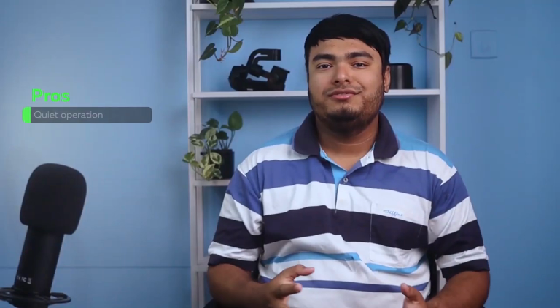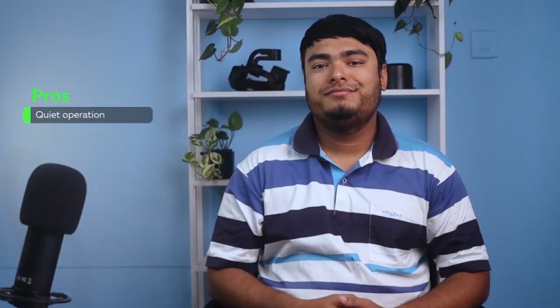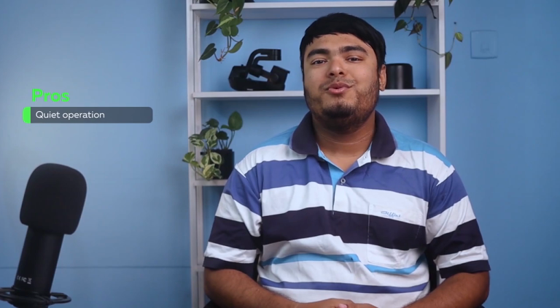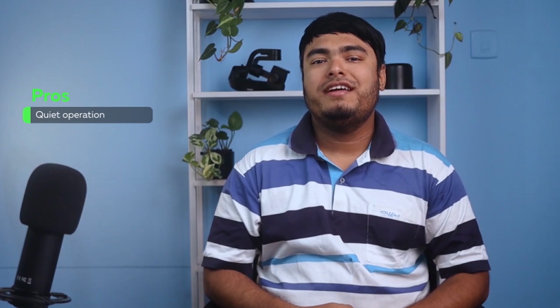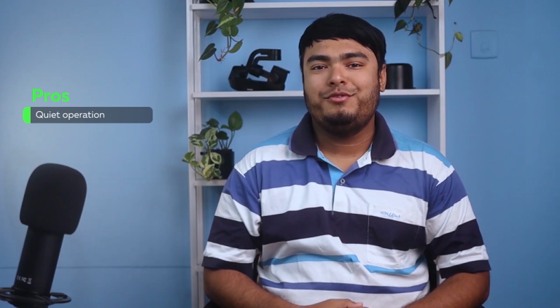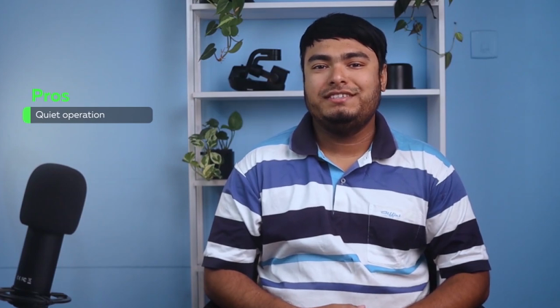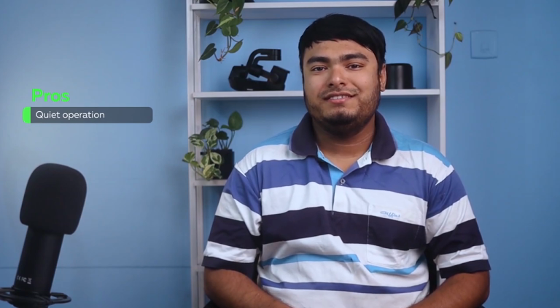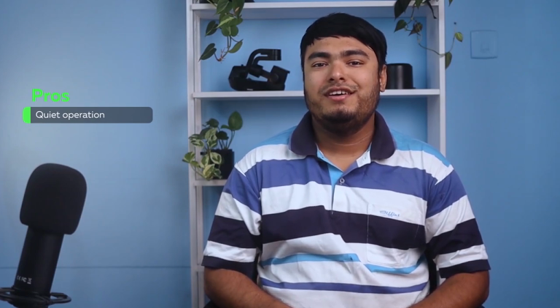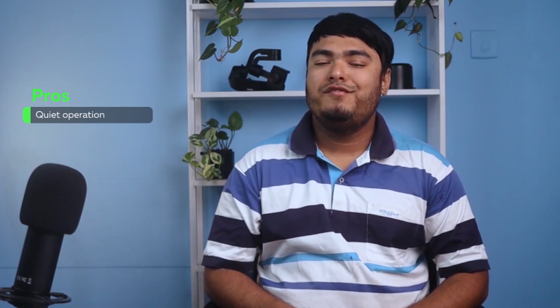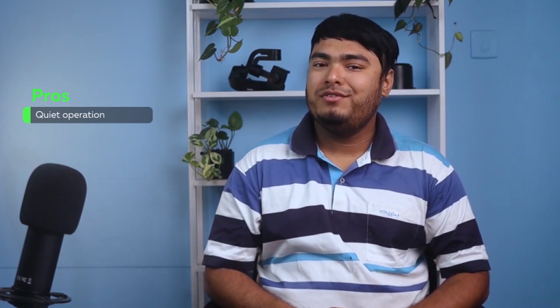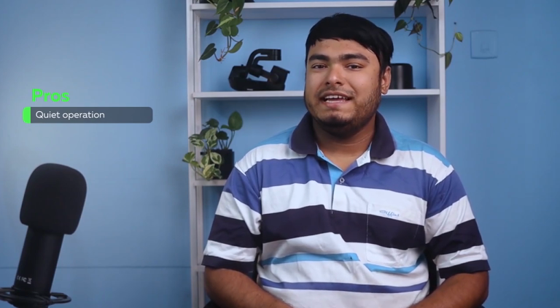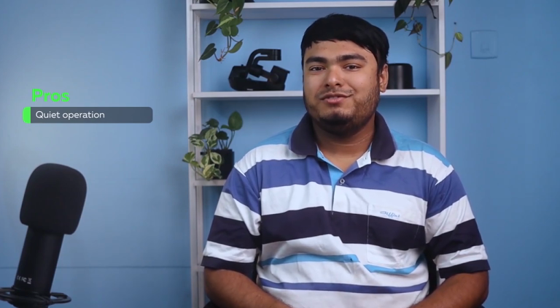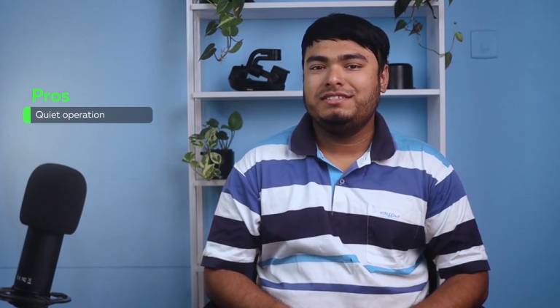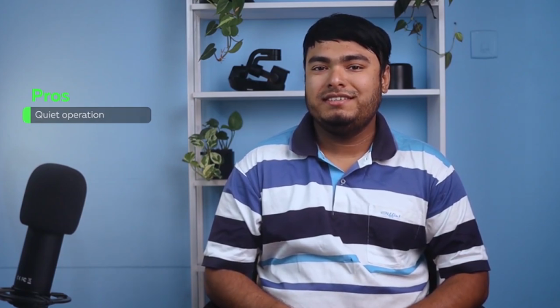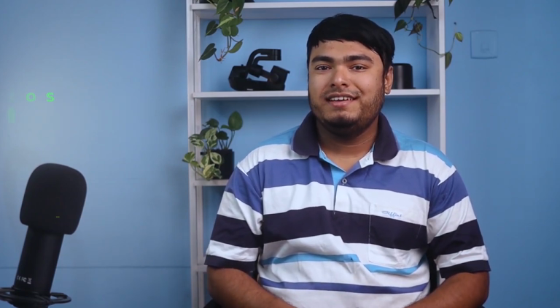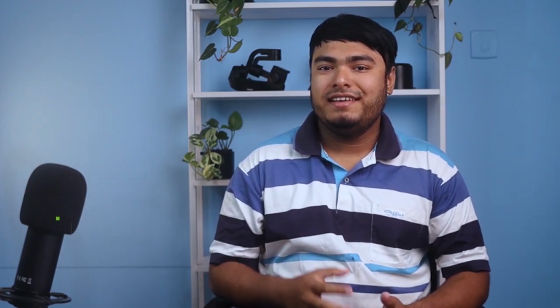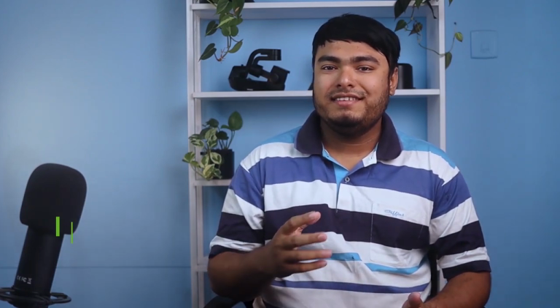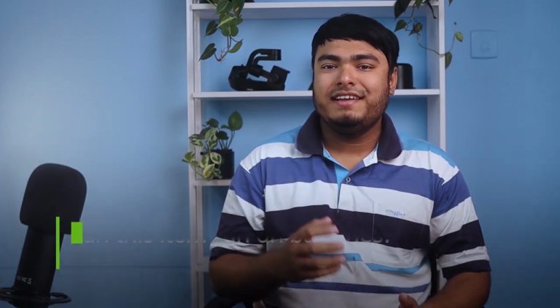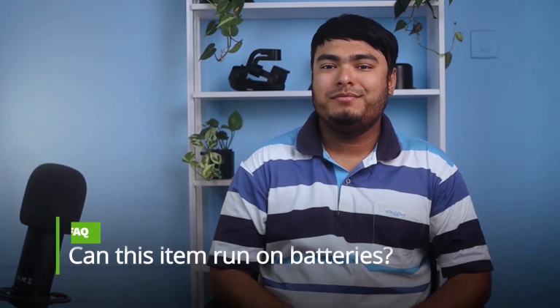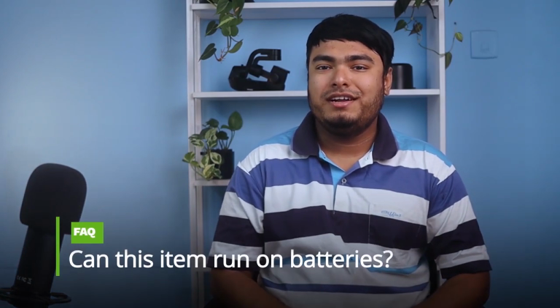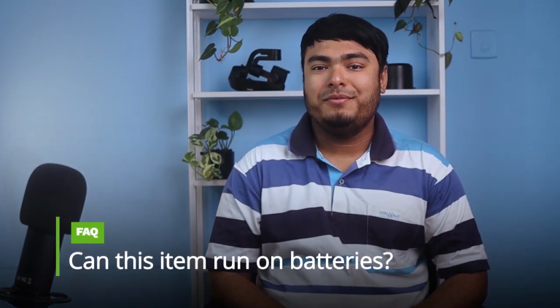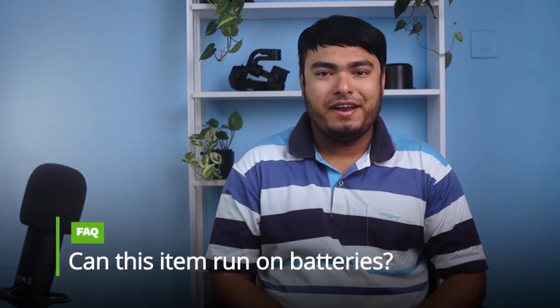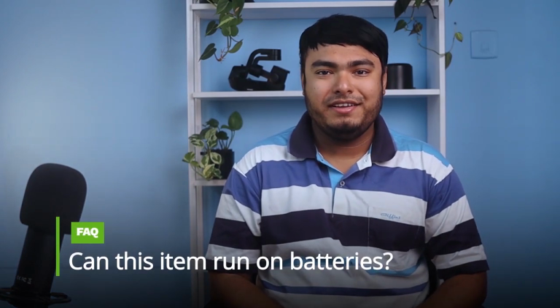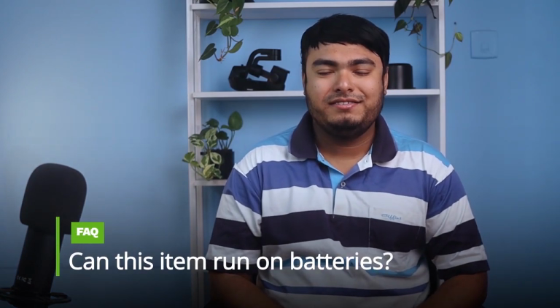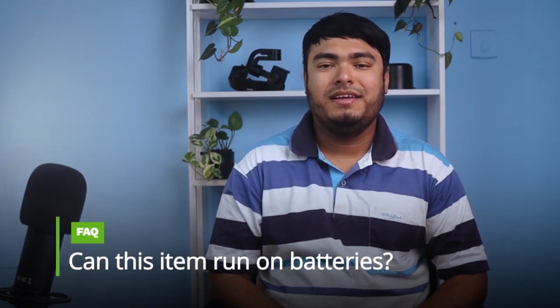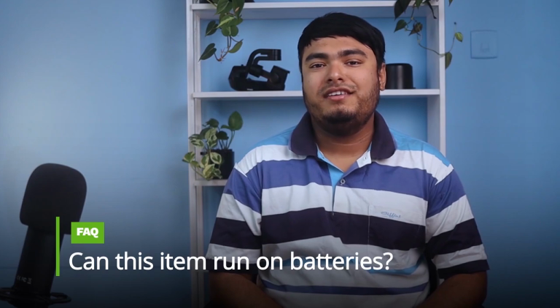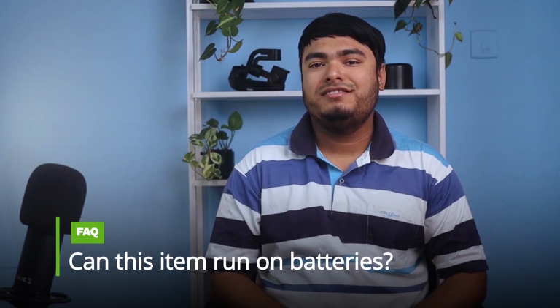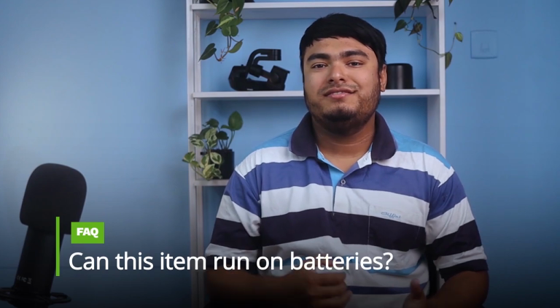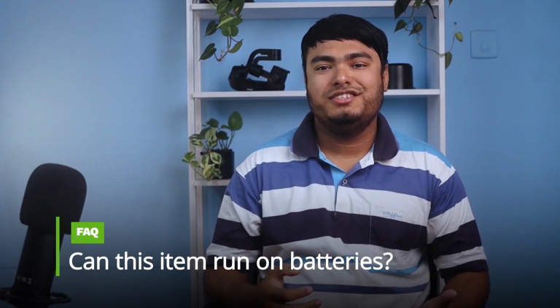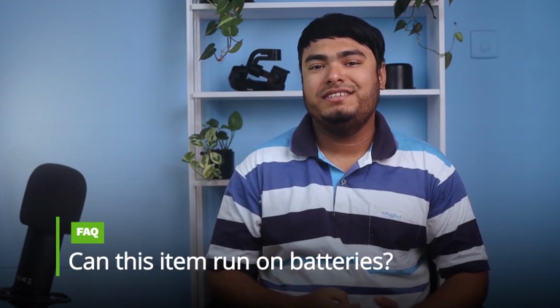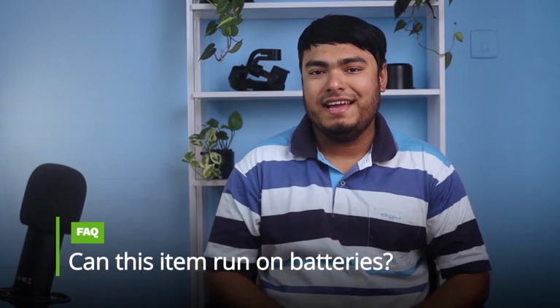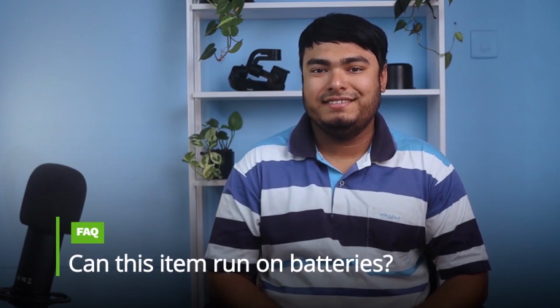Pros: quiet operation. Frequently asked question: can this item run on batteries? Answer: no it can't.